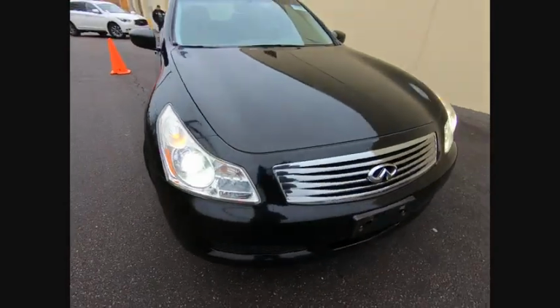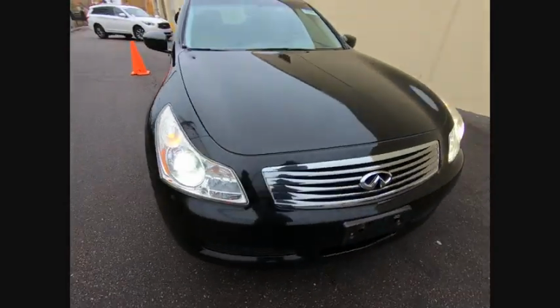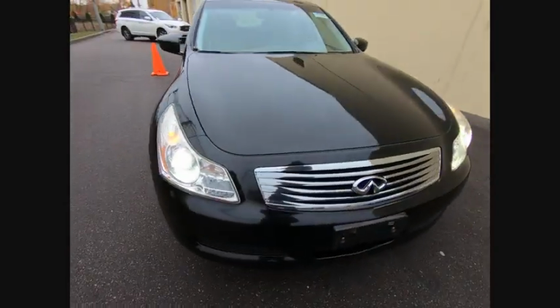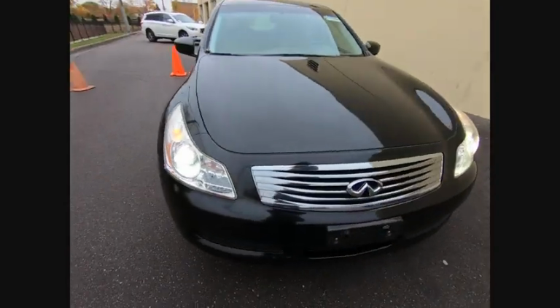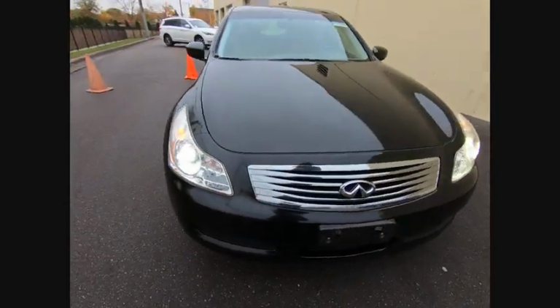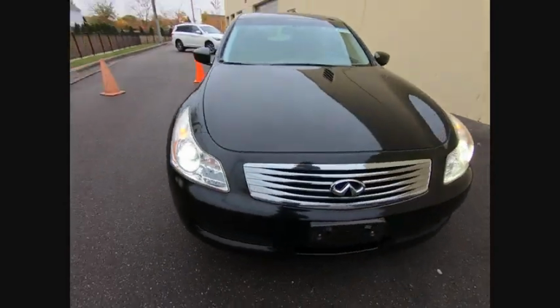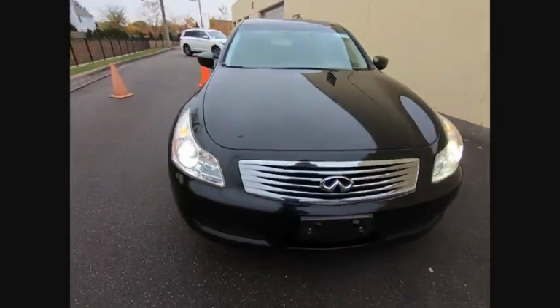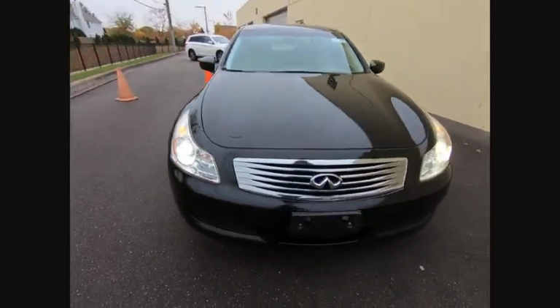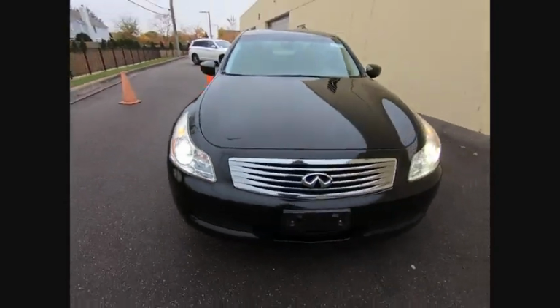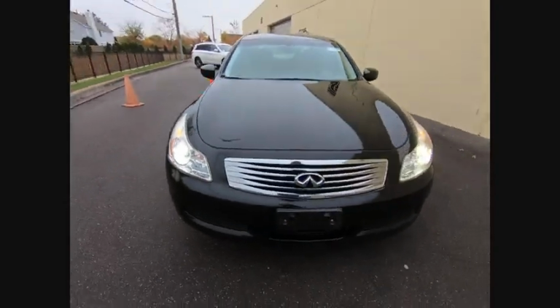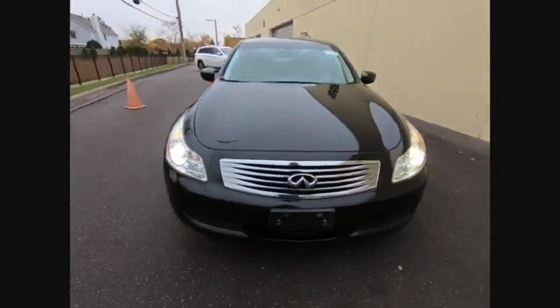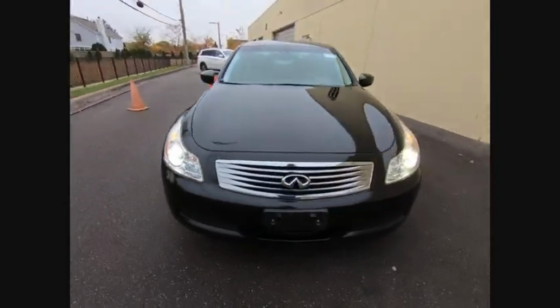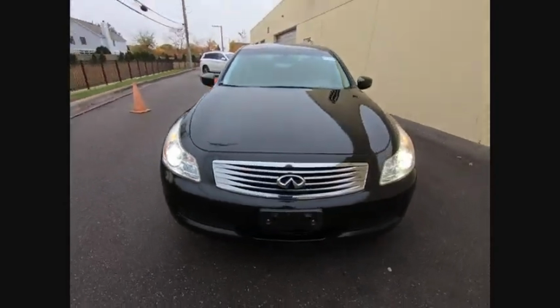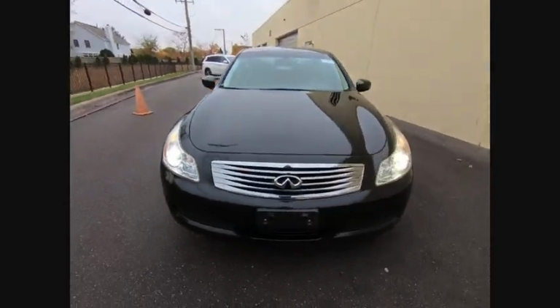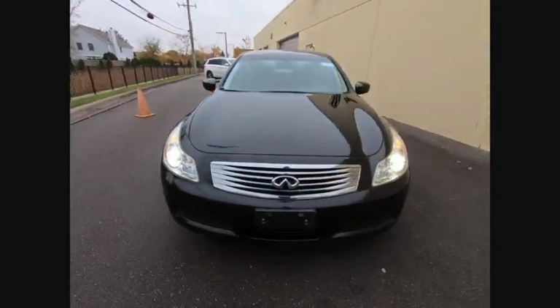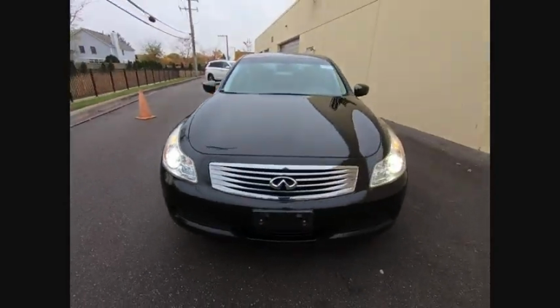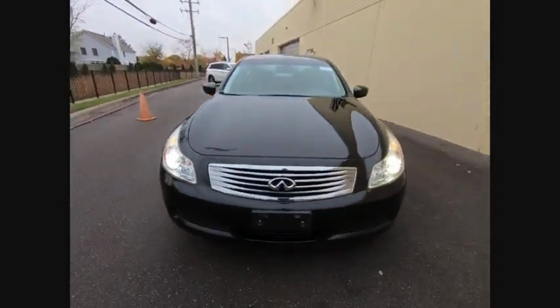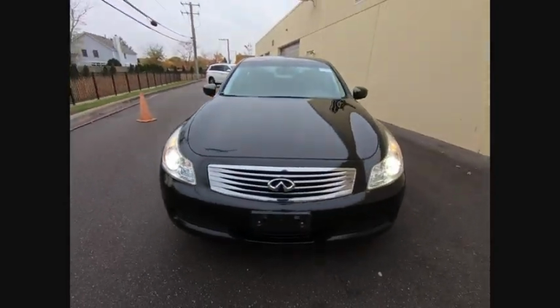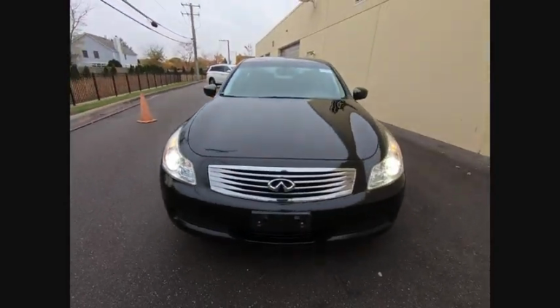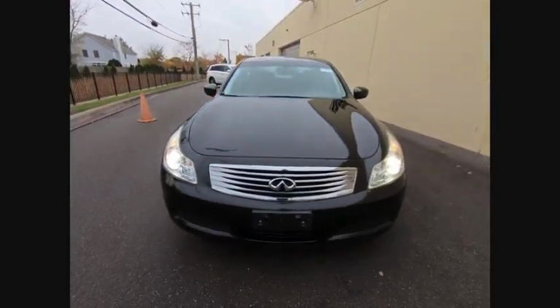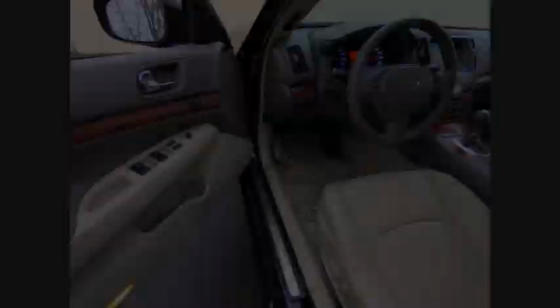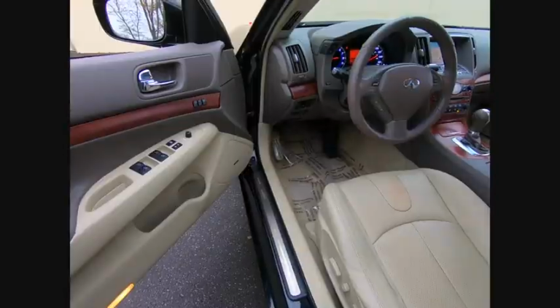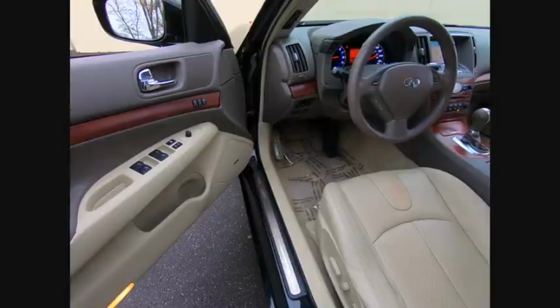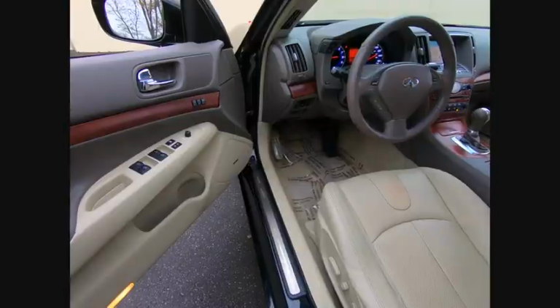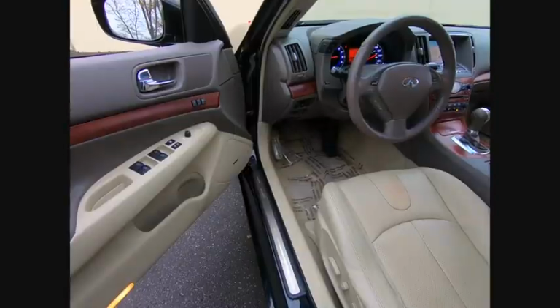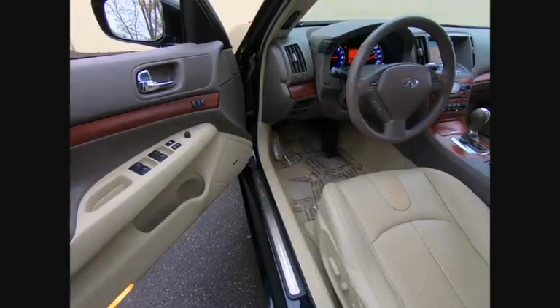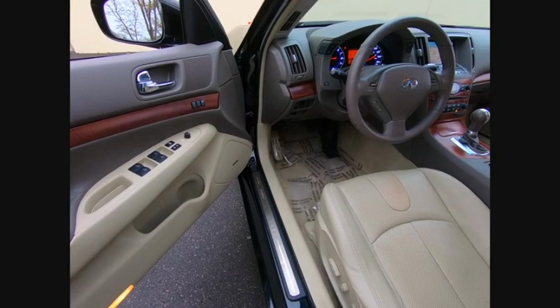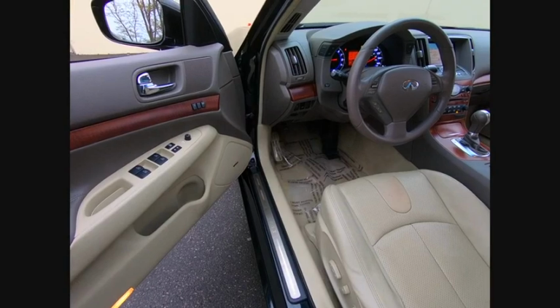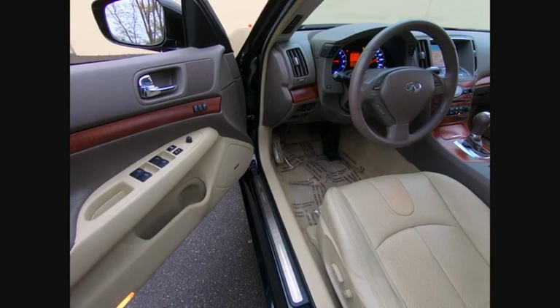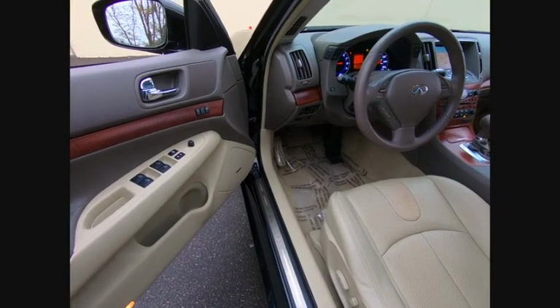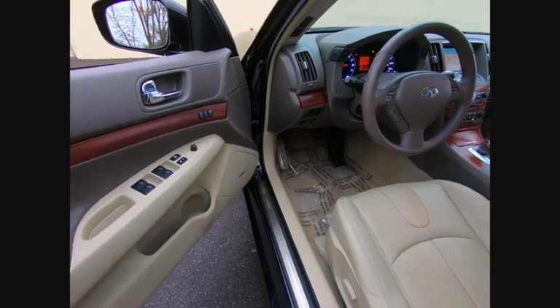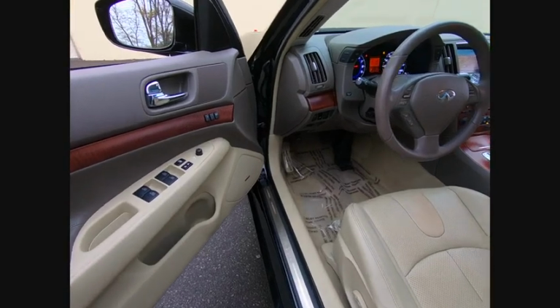Air conditioning, power steering, HomeLink garage door opener, four-wheel disc brakes.